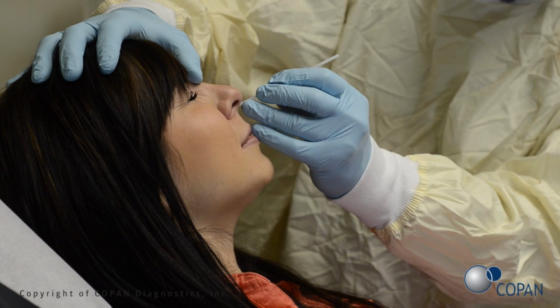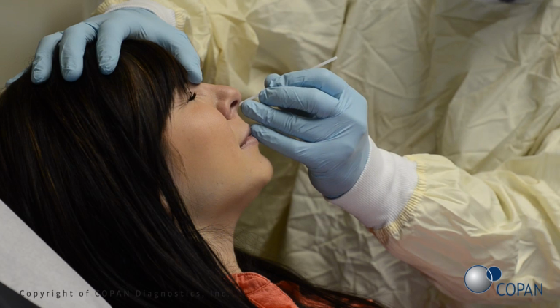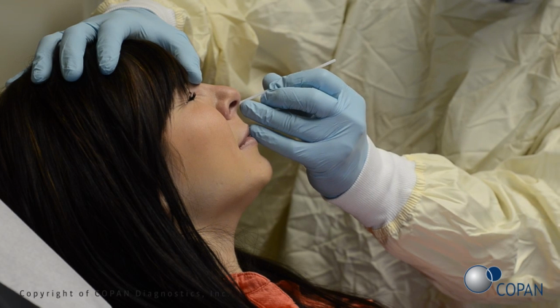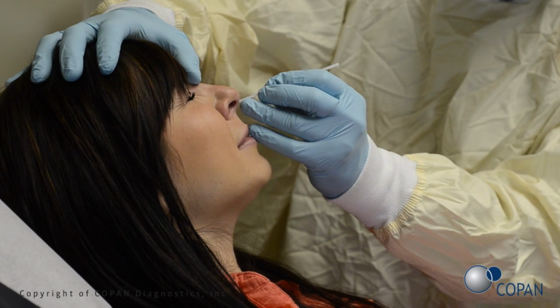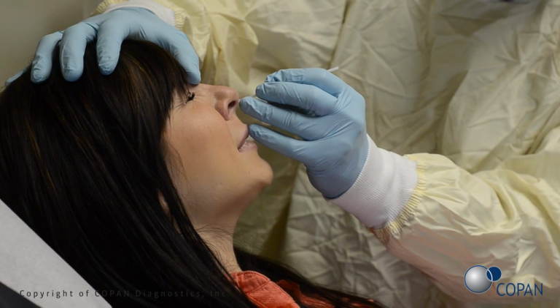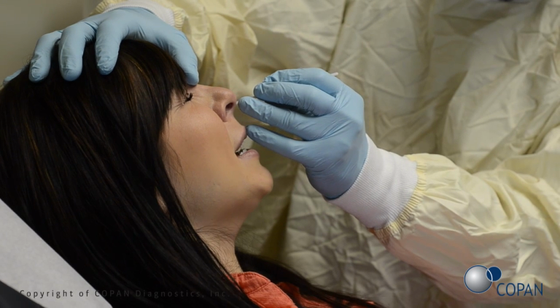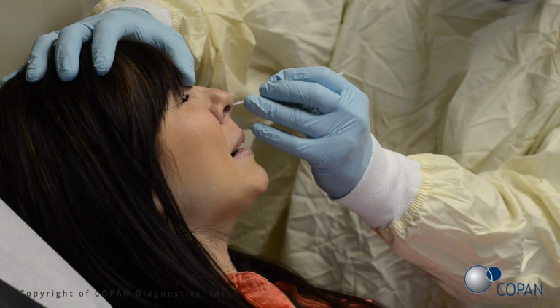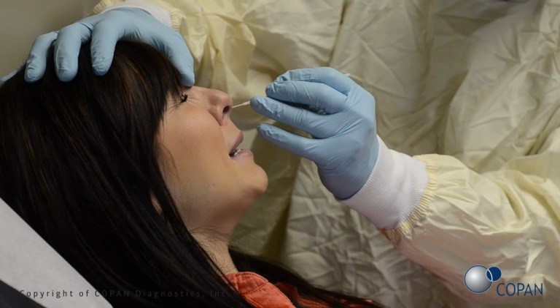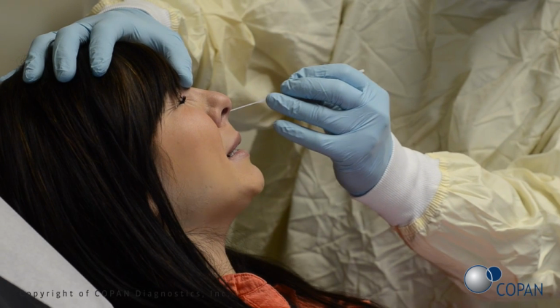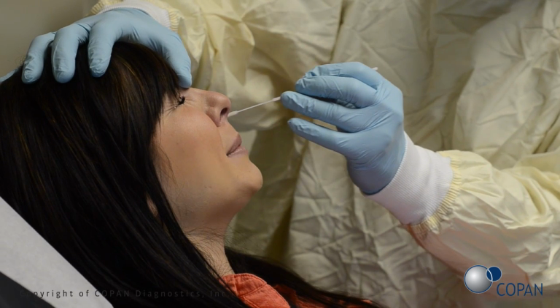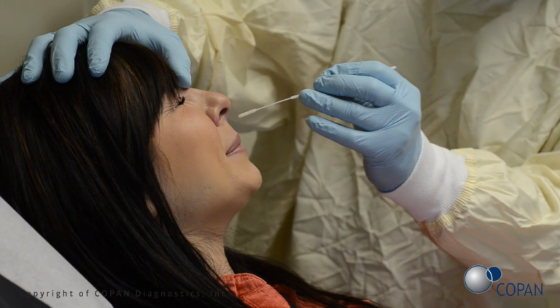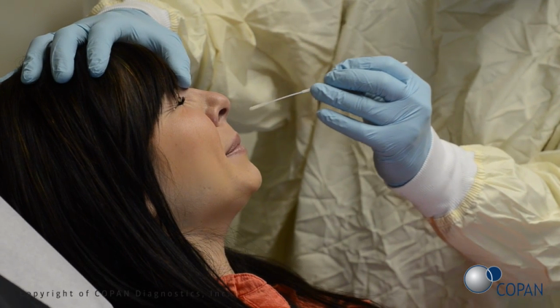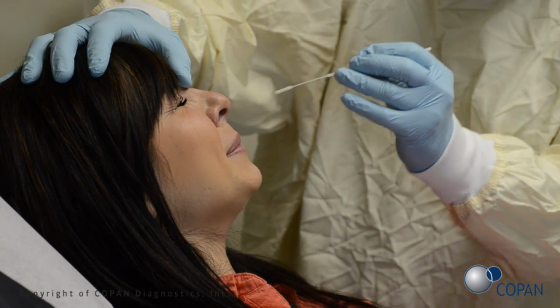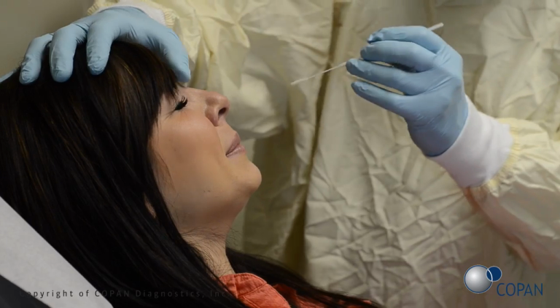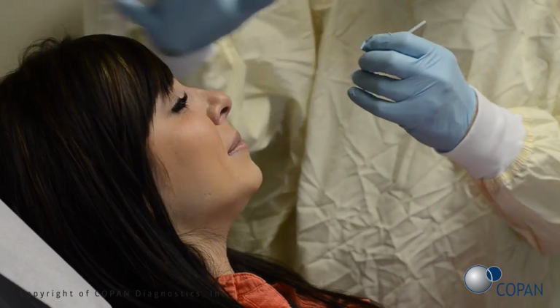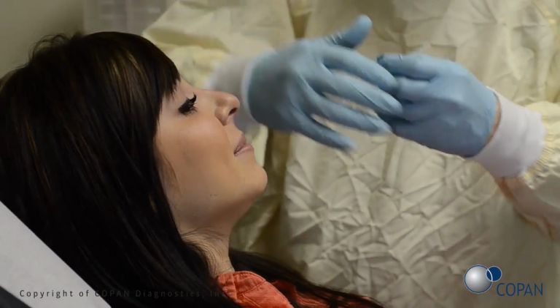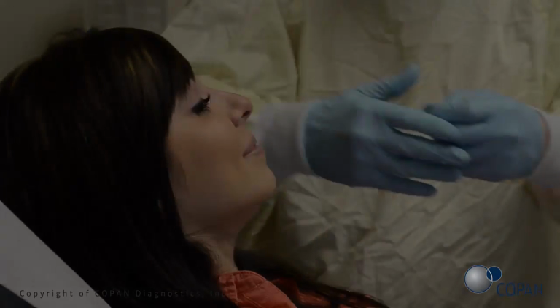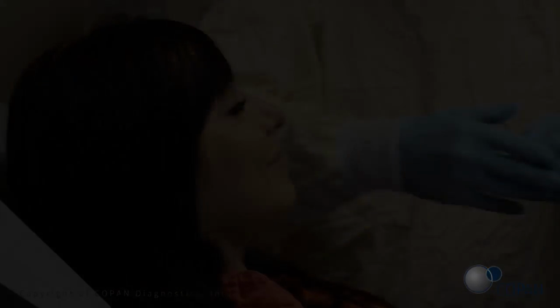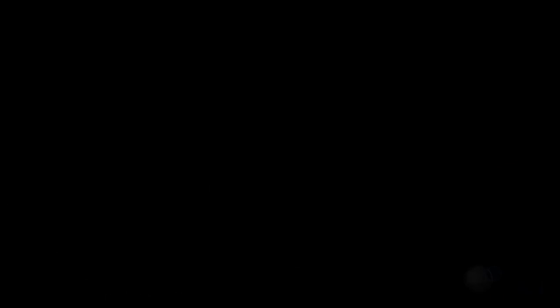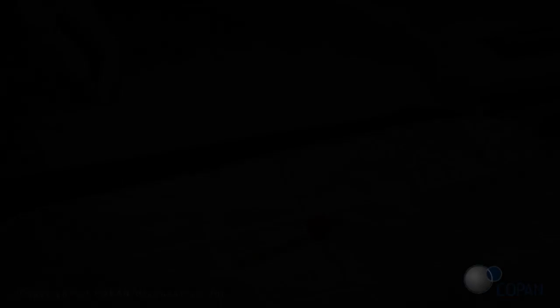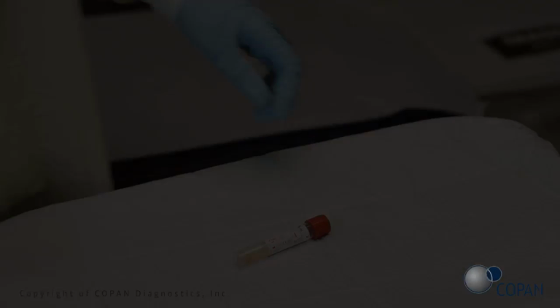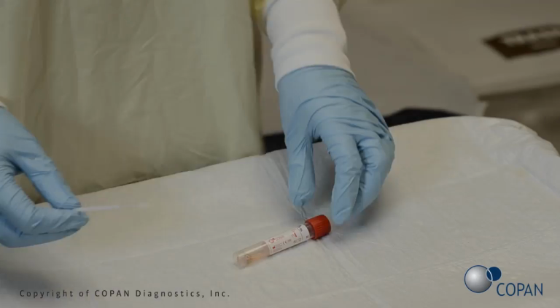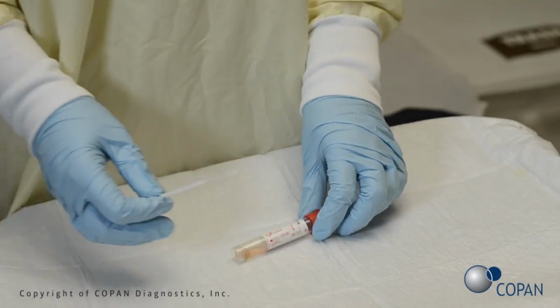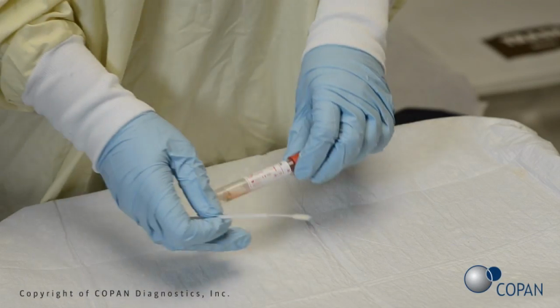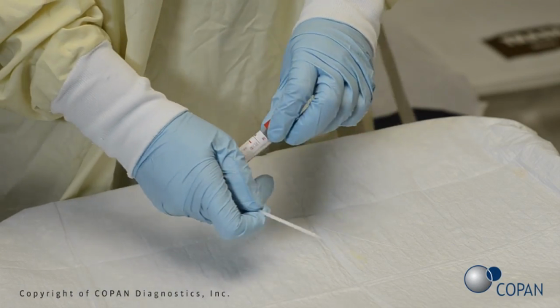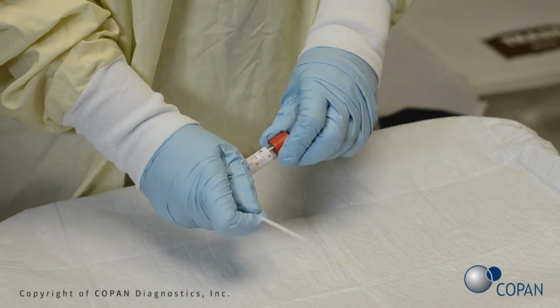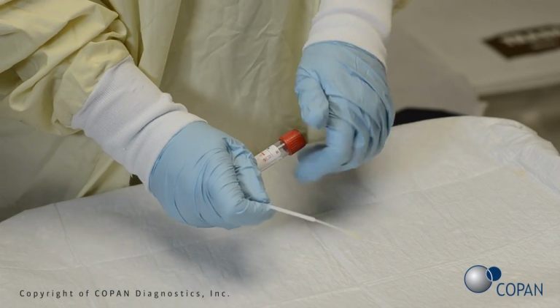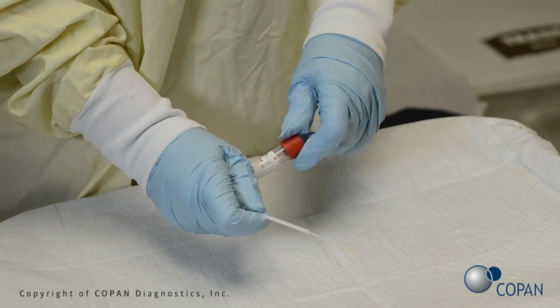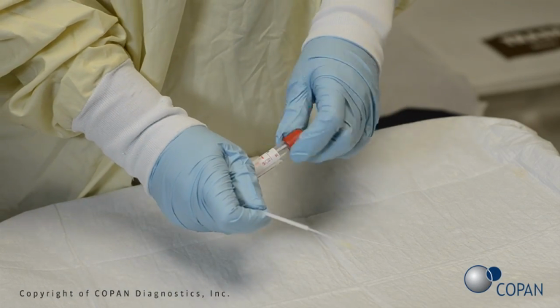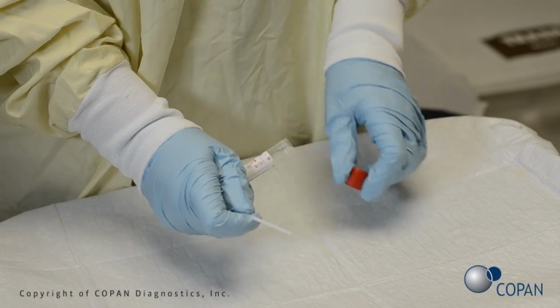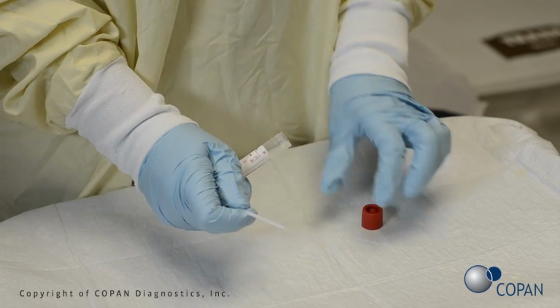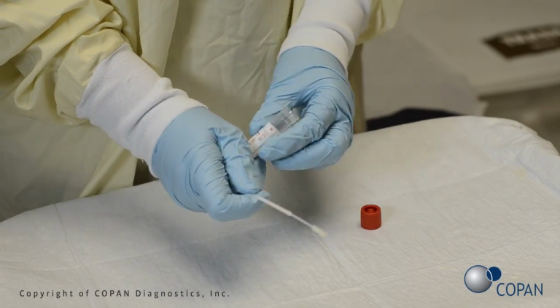Rotate the swab several times against the nasal wall. Gently remove the swab and perform the test according to the manufacturer's instructions.